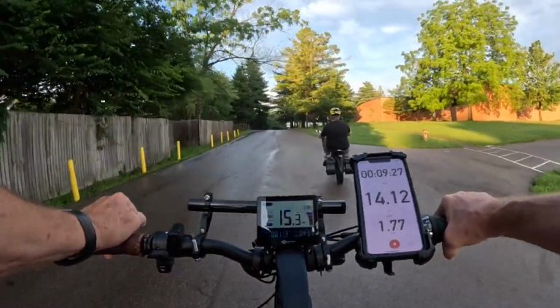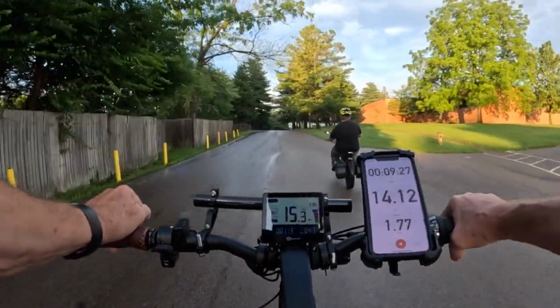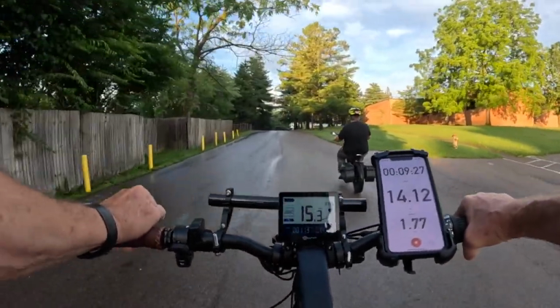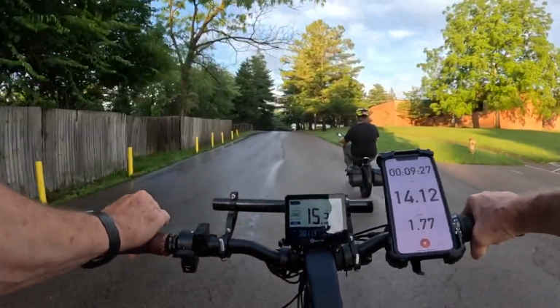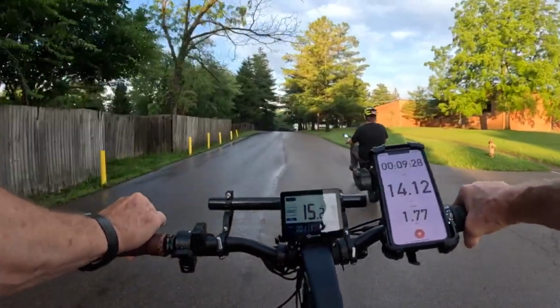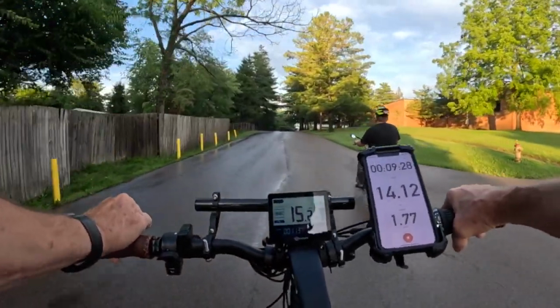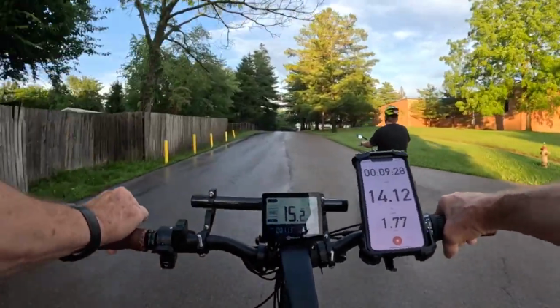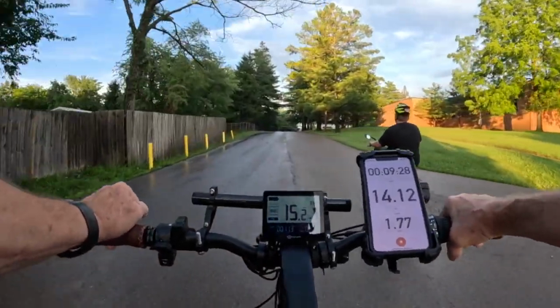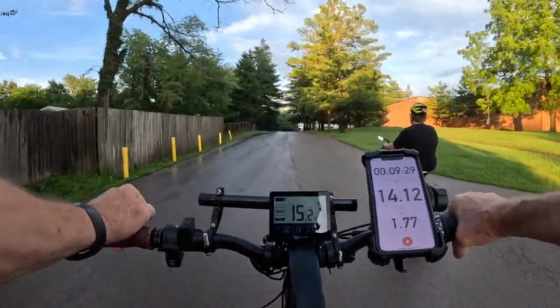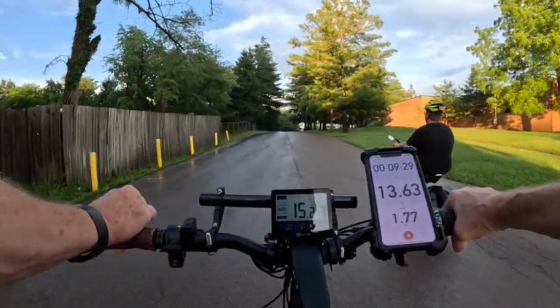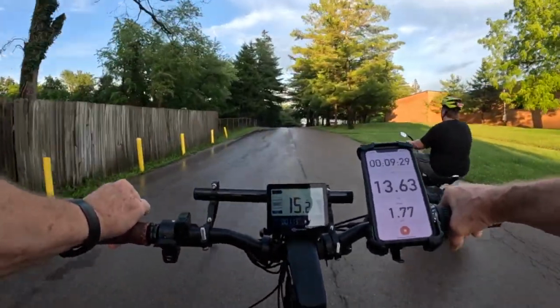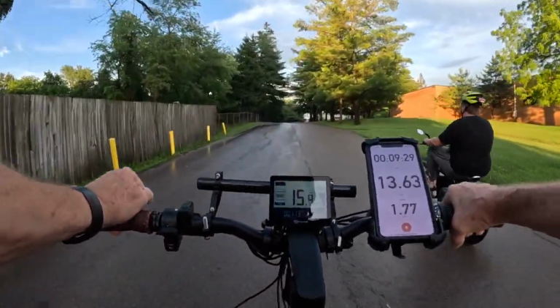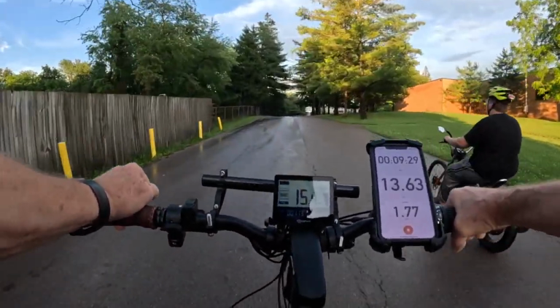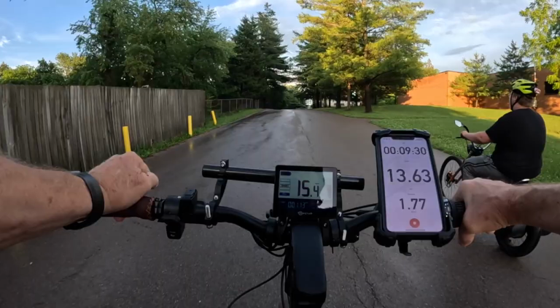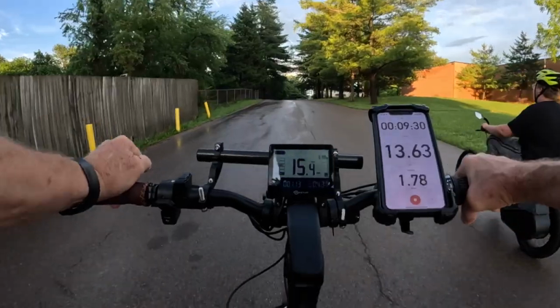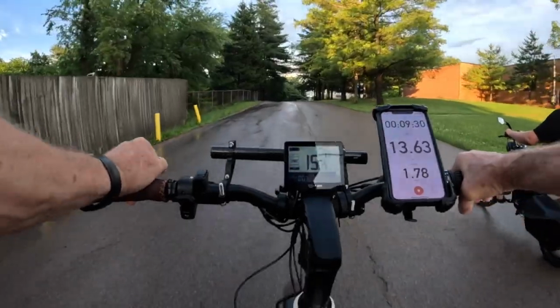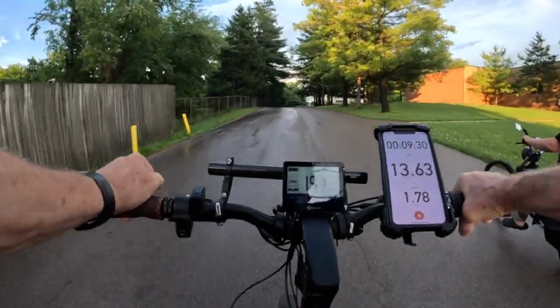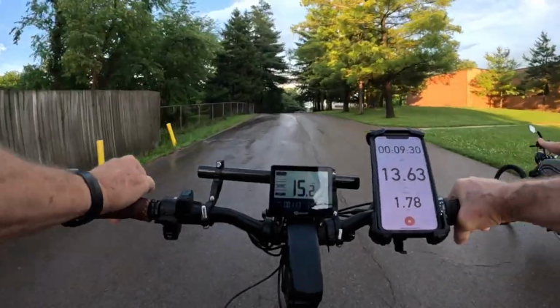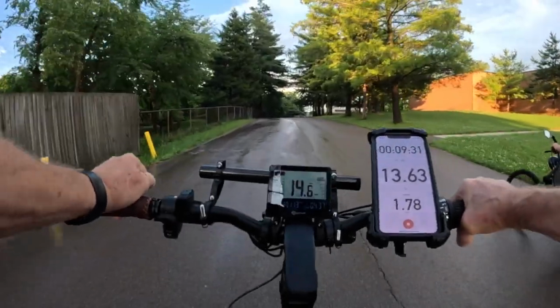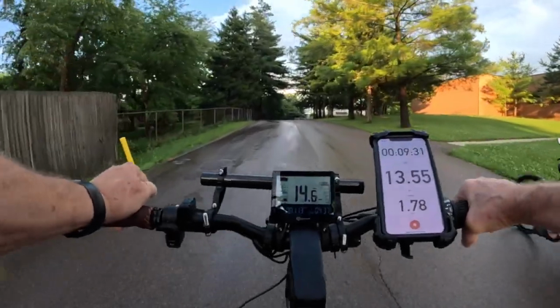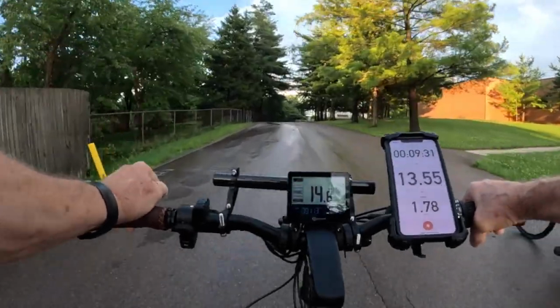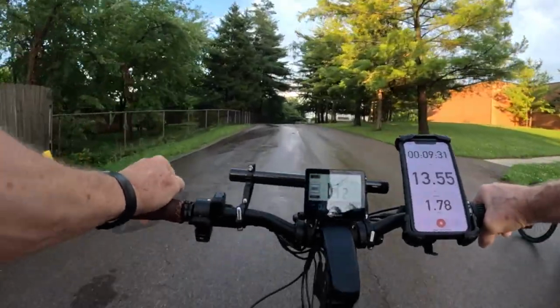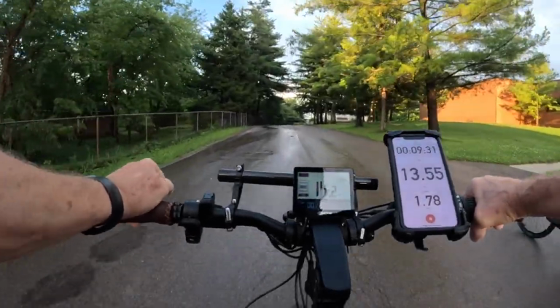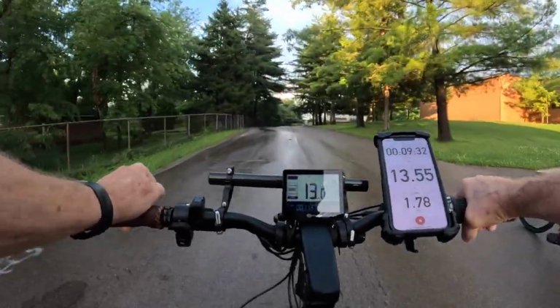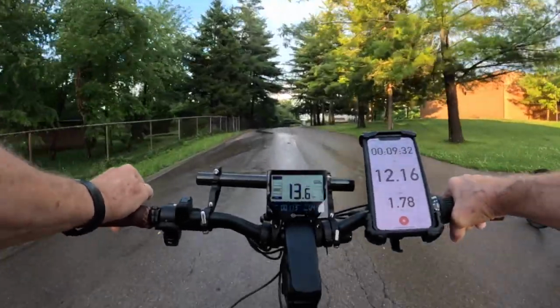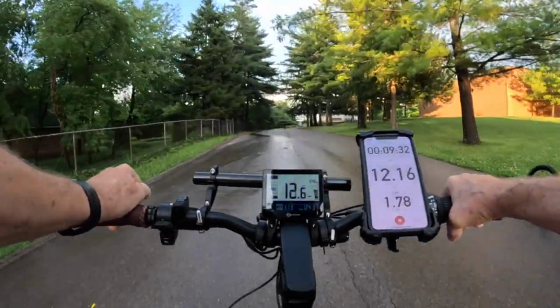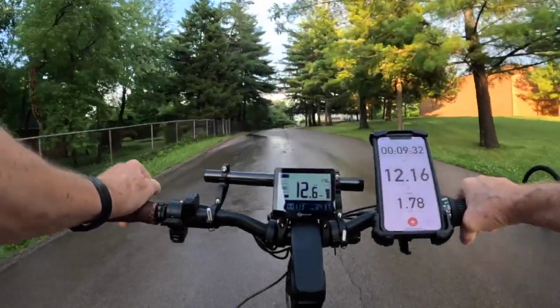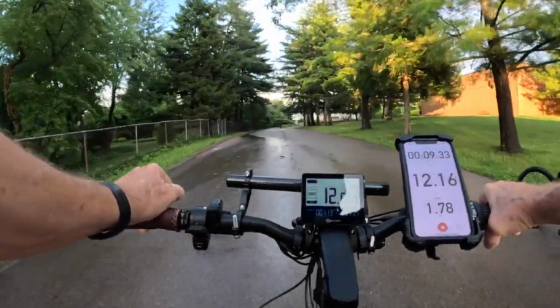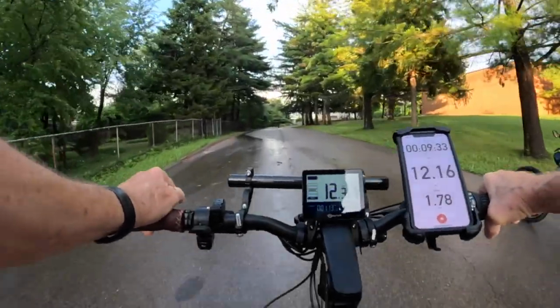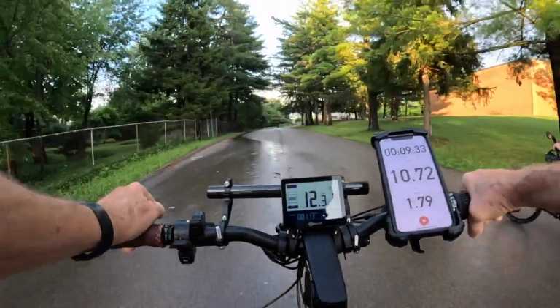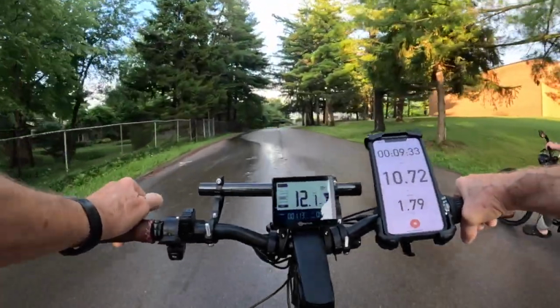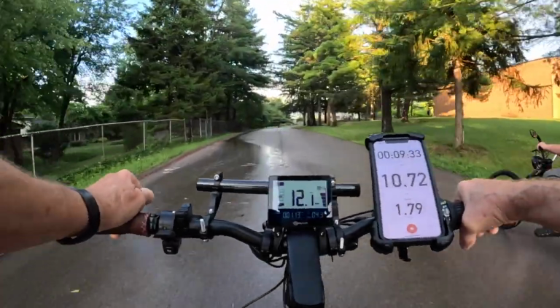The bottom of these seats has like a spring-loaded design and they're very comfortable — I can feel them taking the bumps.